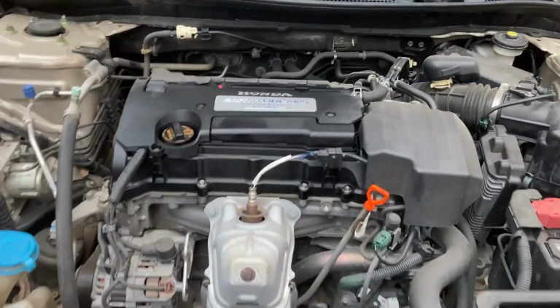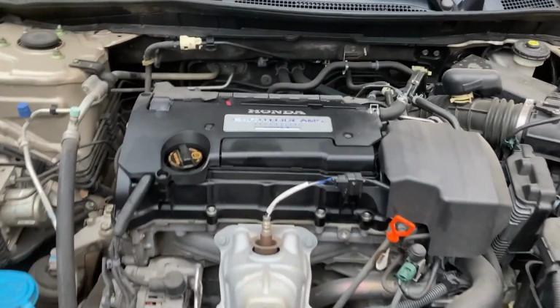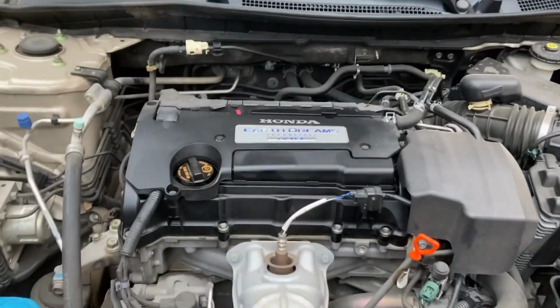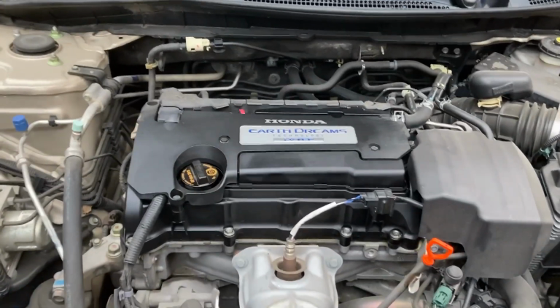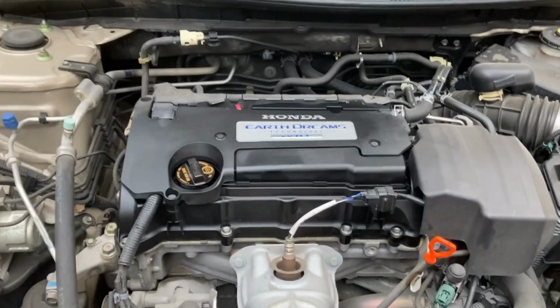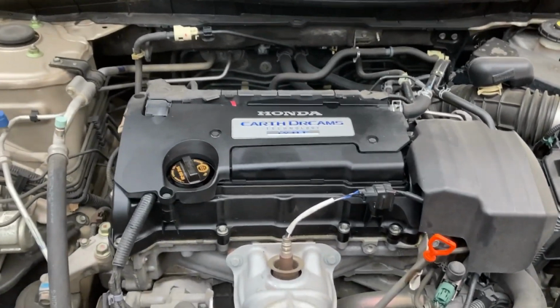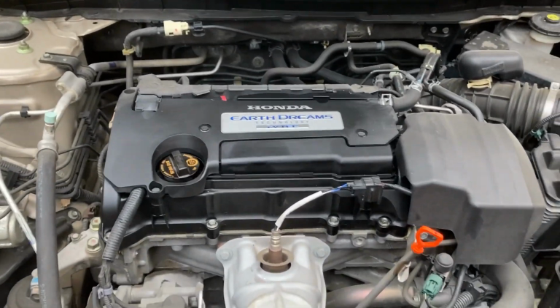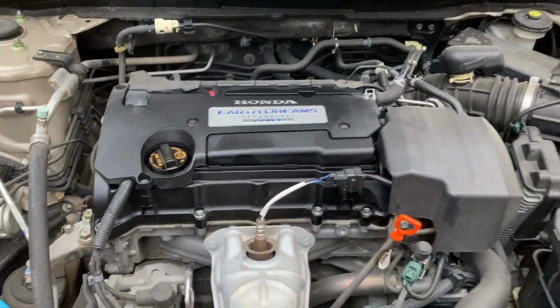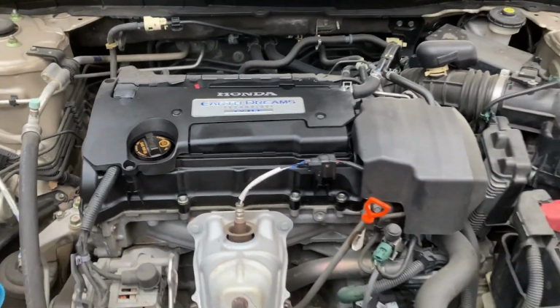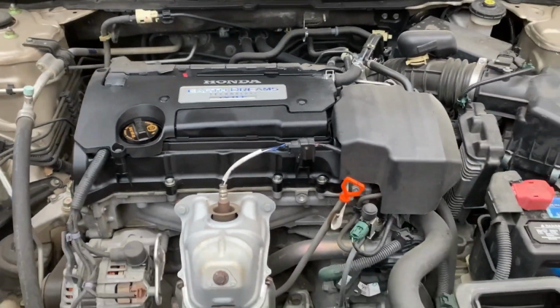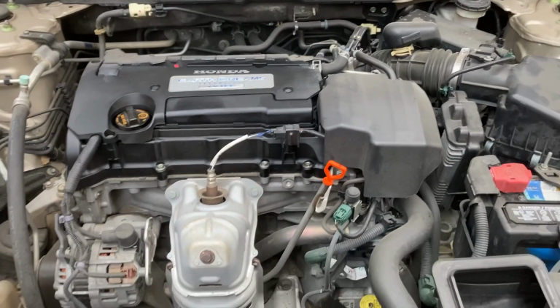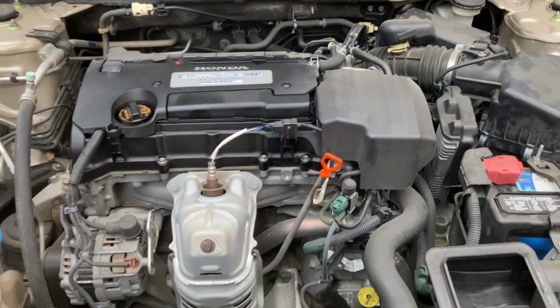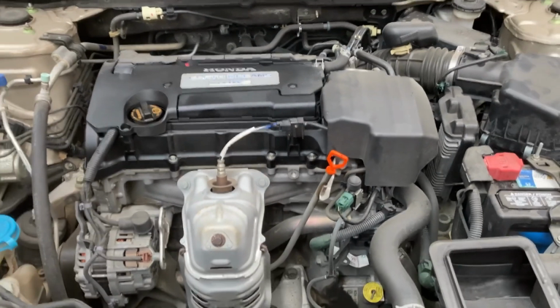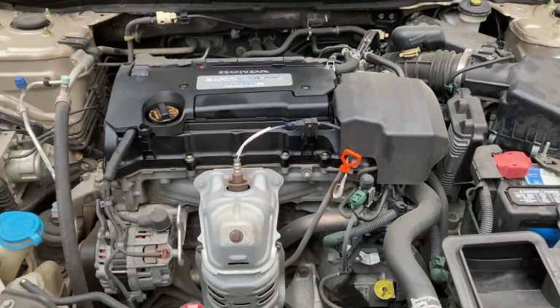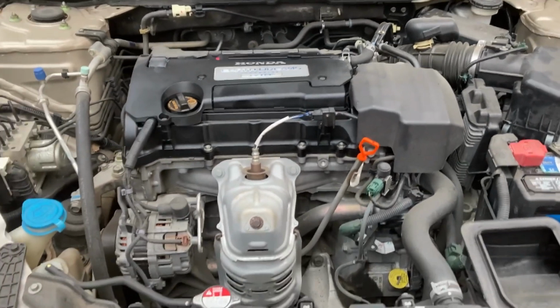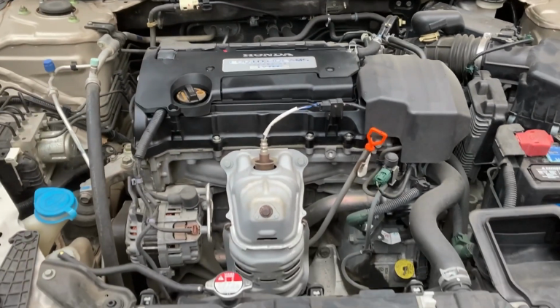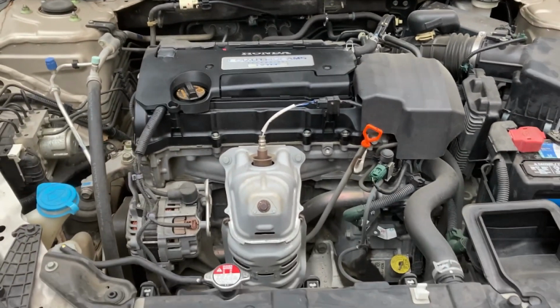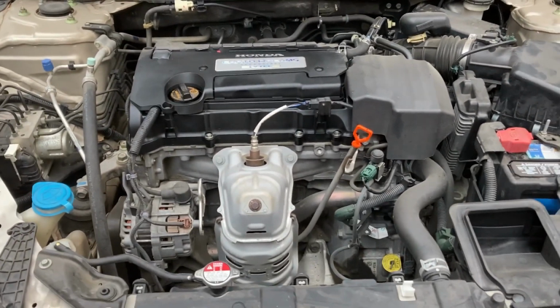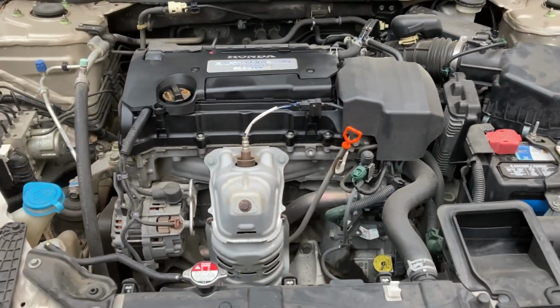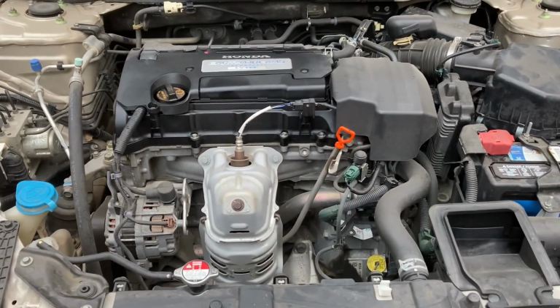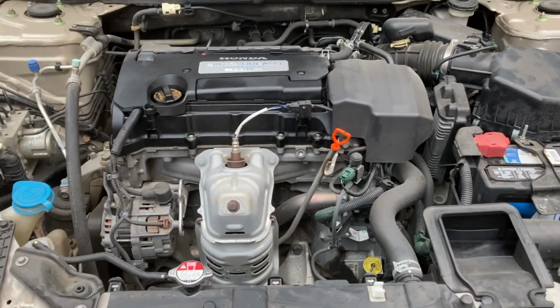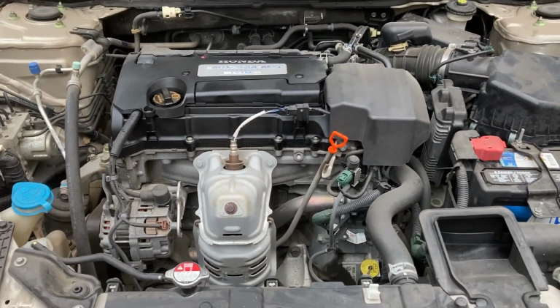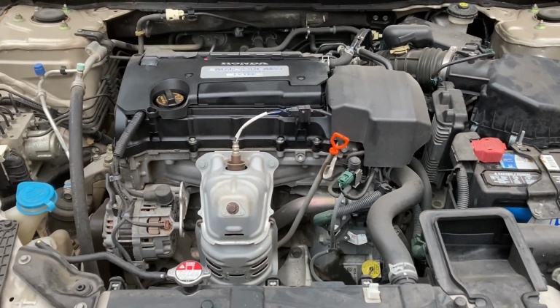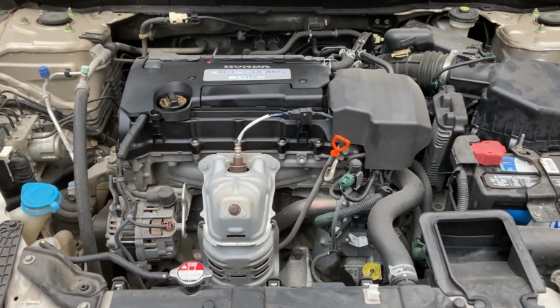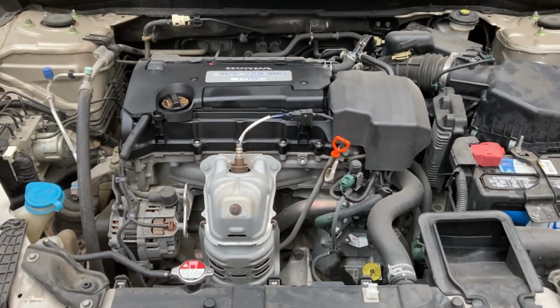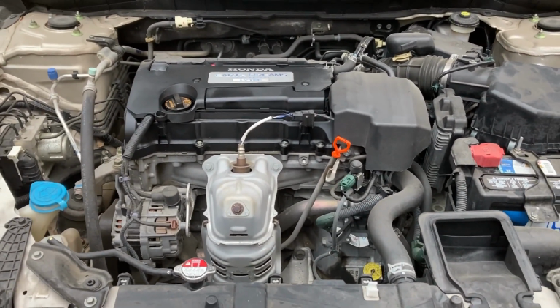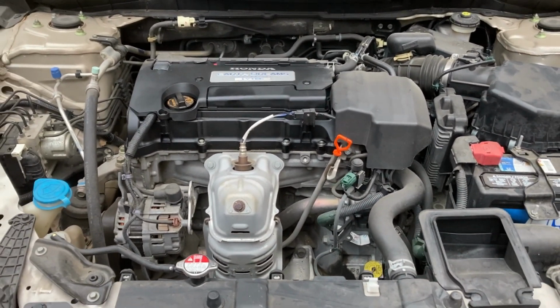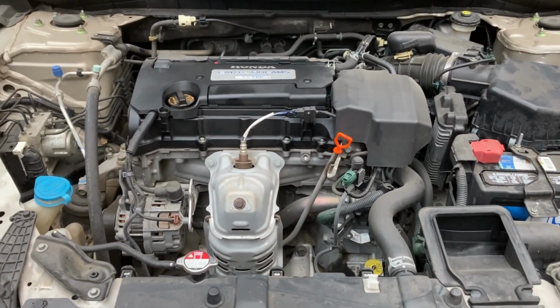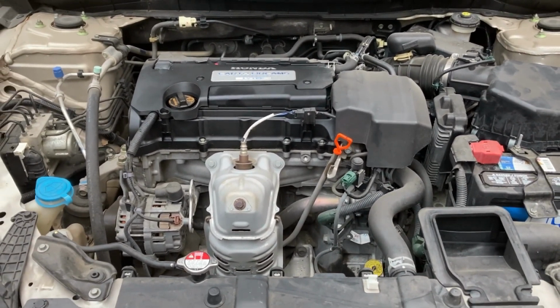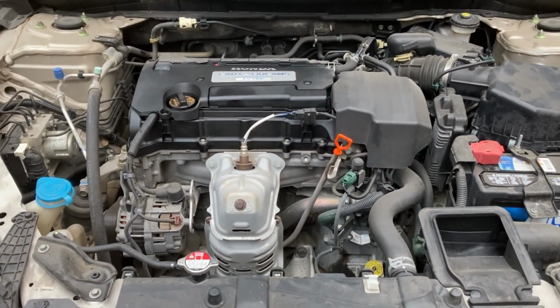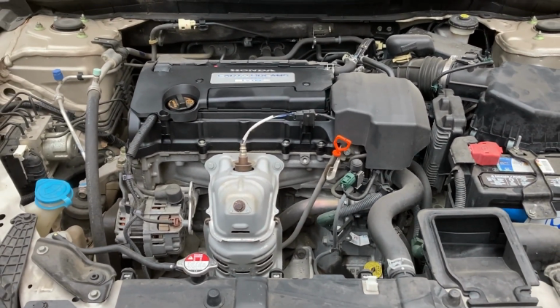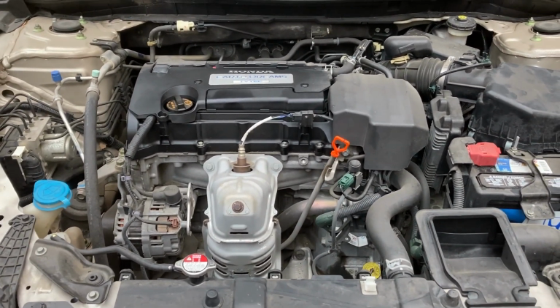Now anytime we're changing the engine oil, it is recommended to also change the engine oil filter, so I'll change that as well.